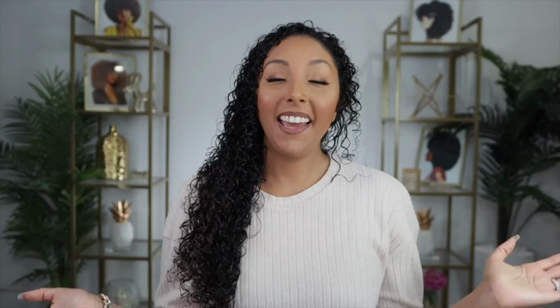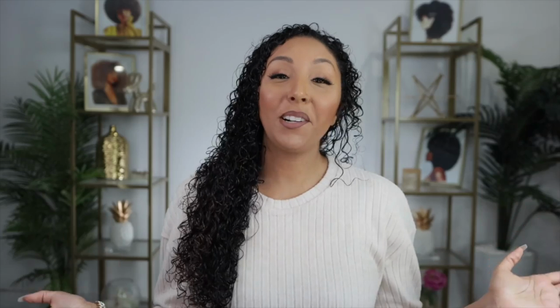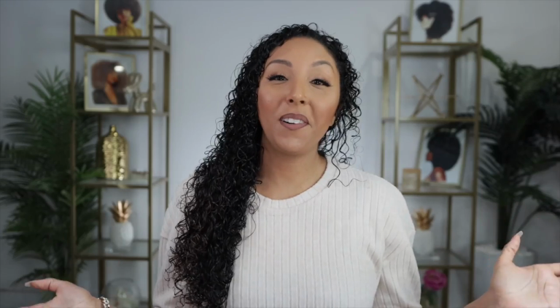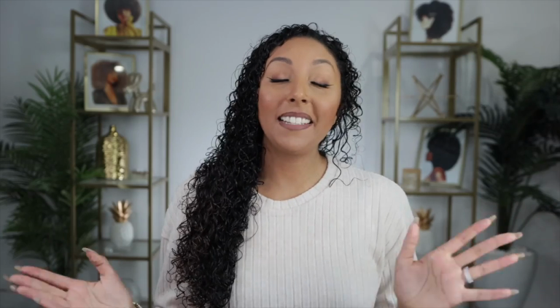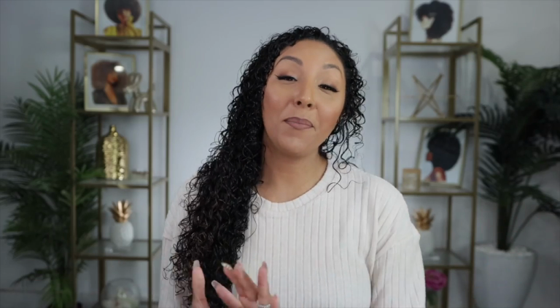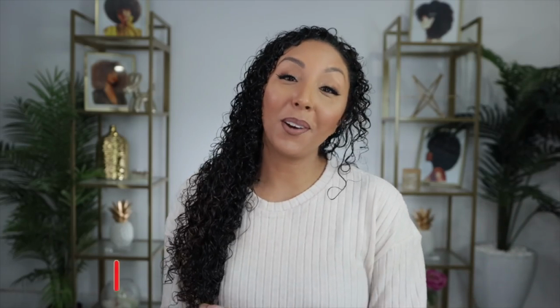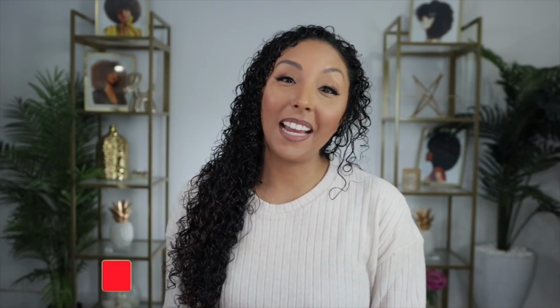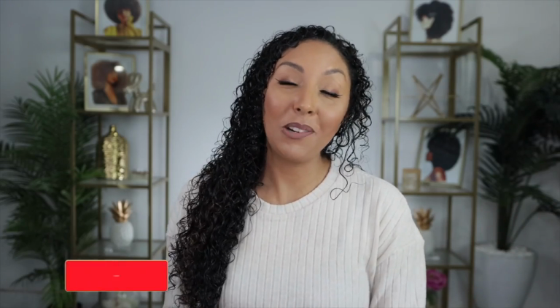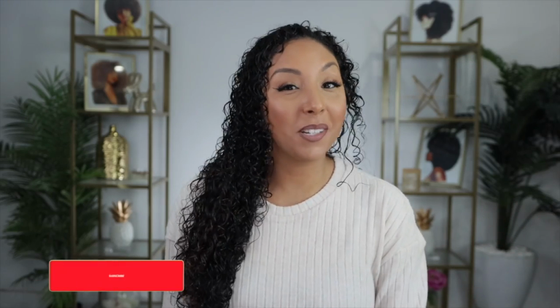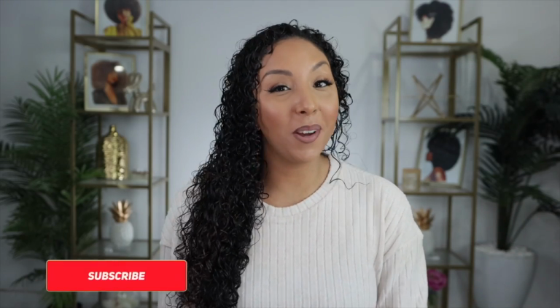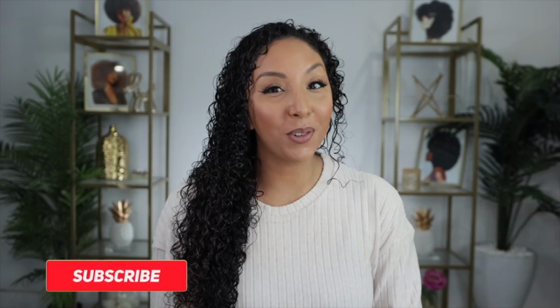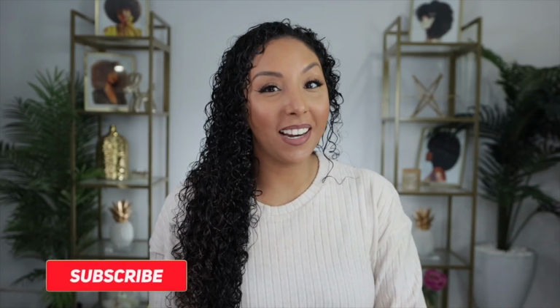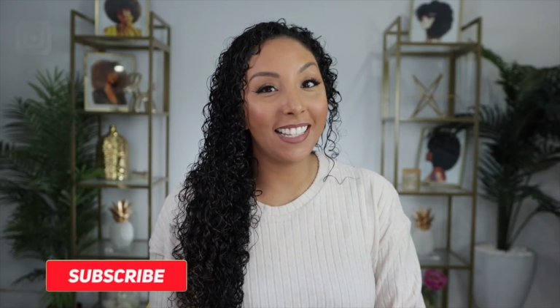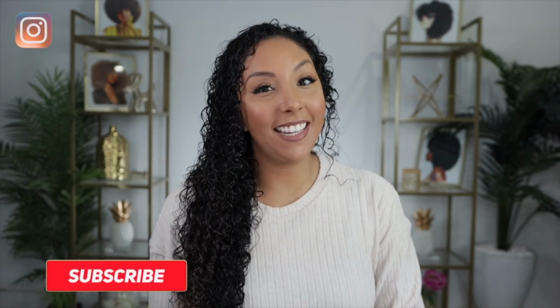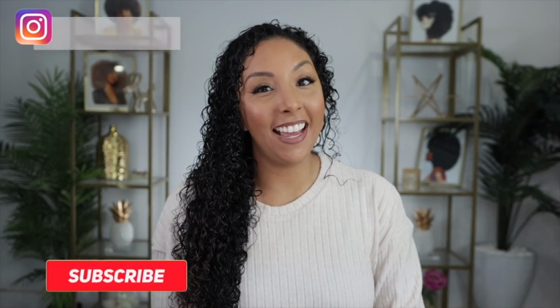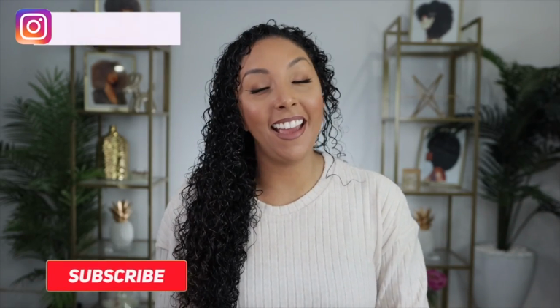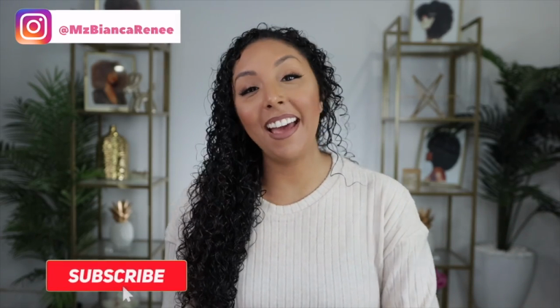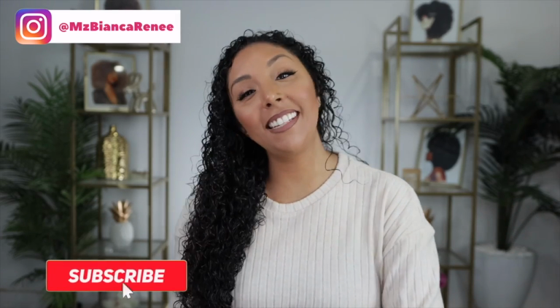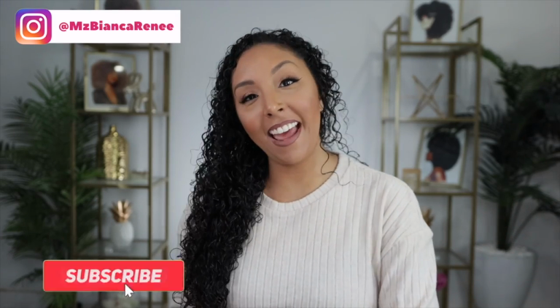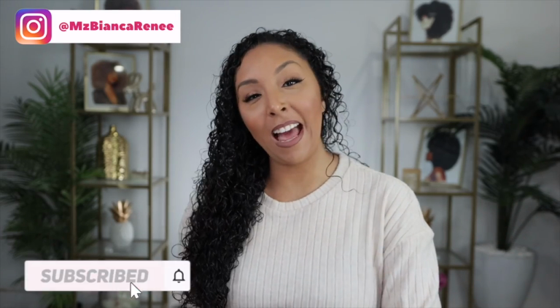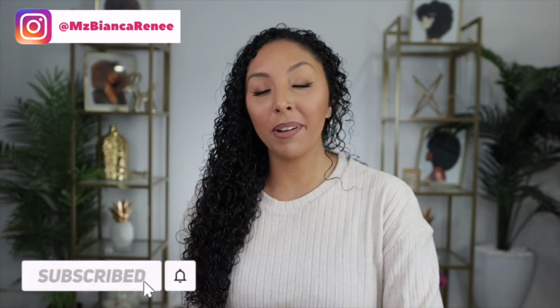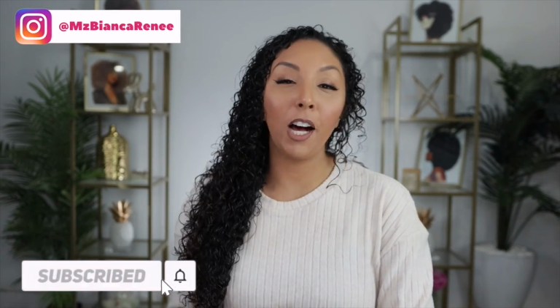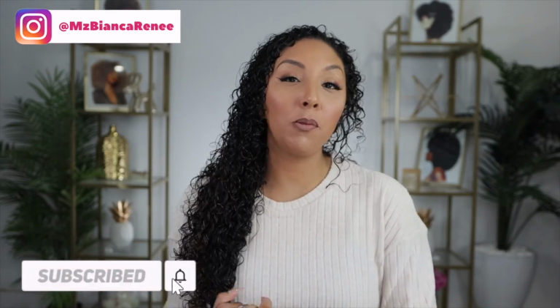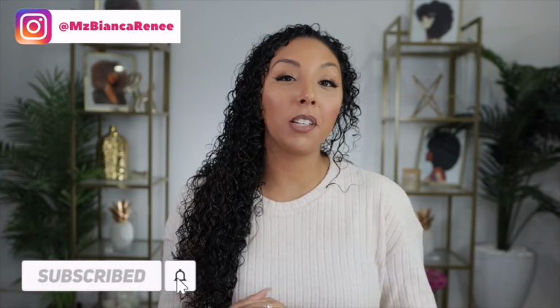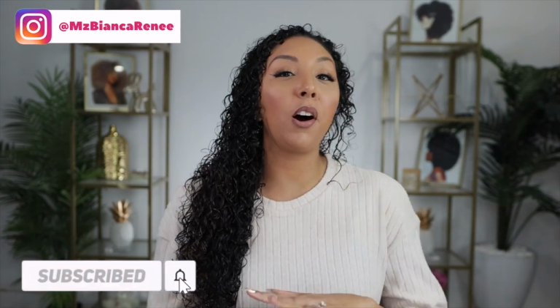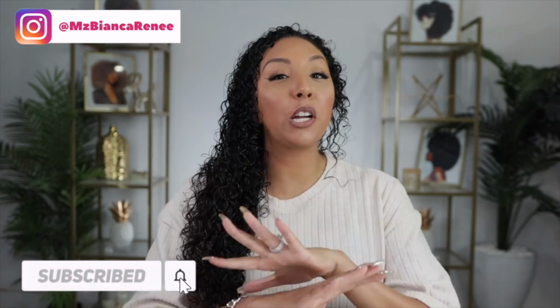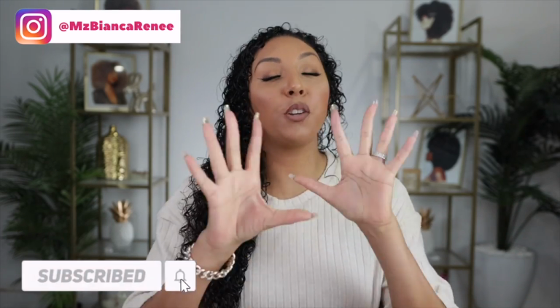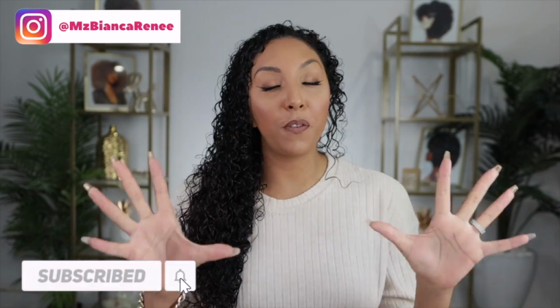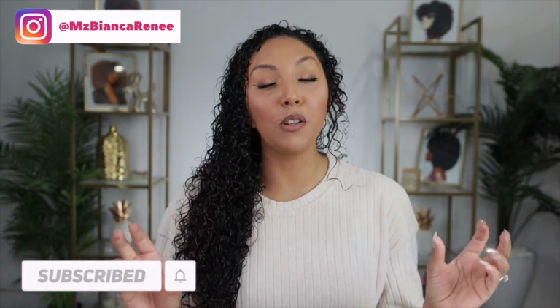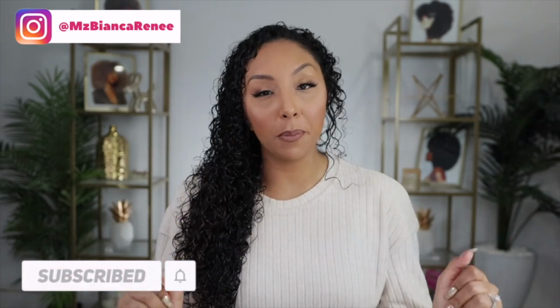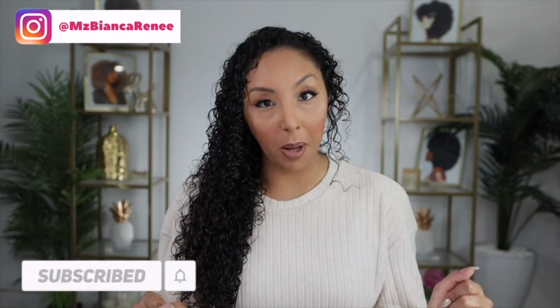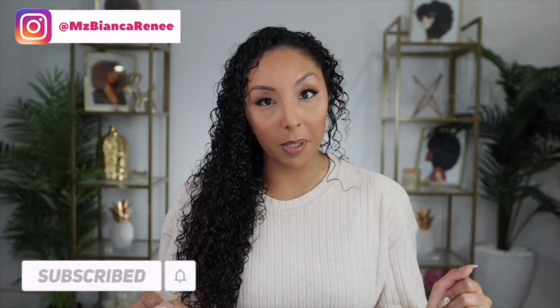Hey co-friends, I'm Bianca Renee, and you're watching Bianca Renee Today. Today I'm going to help you with all your diffusing problems.